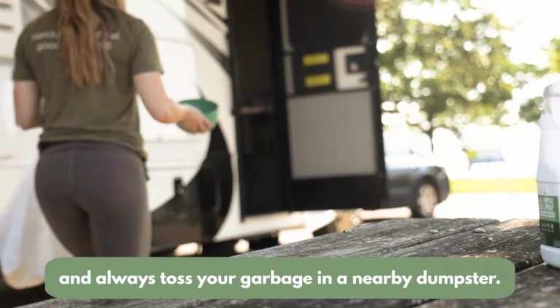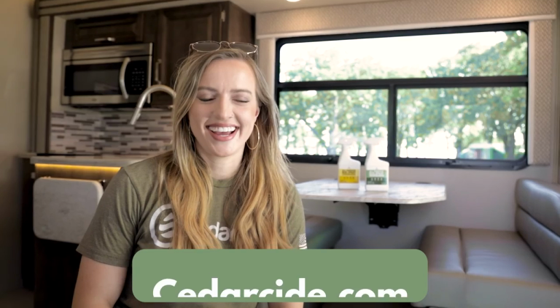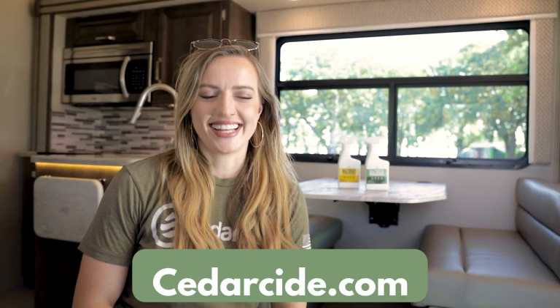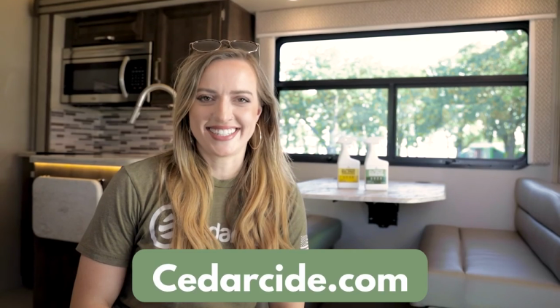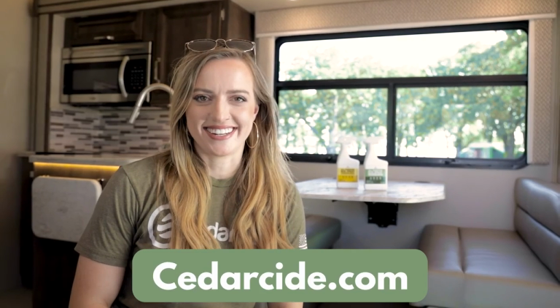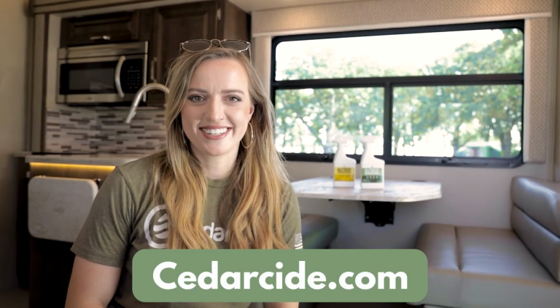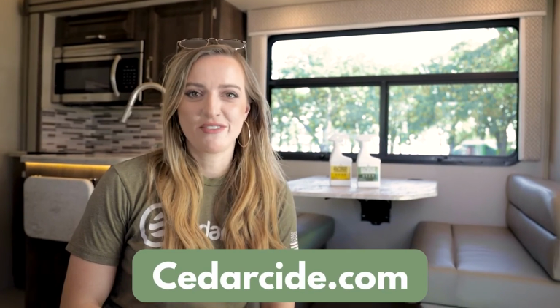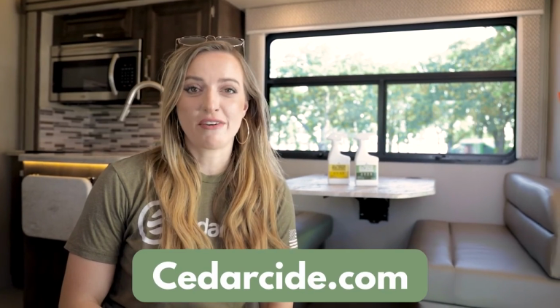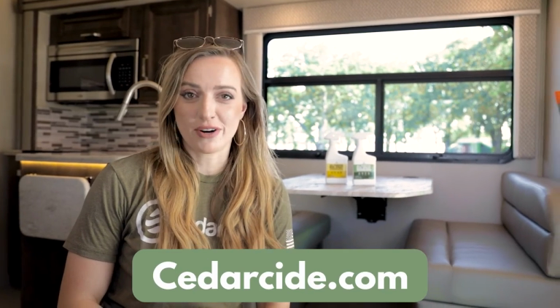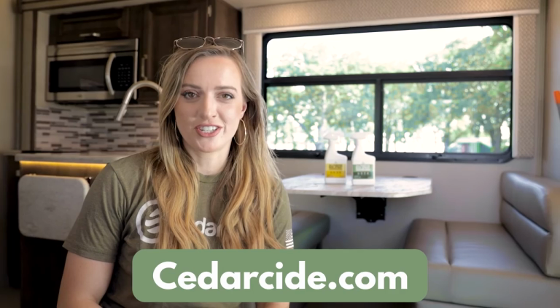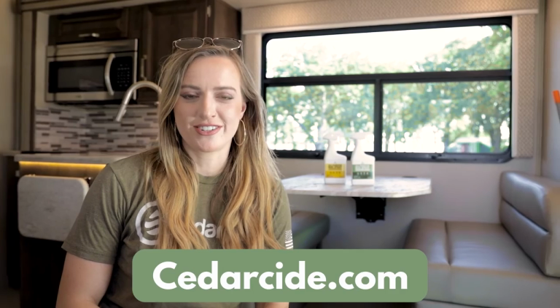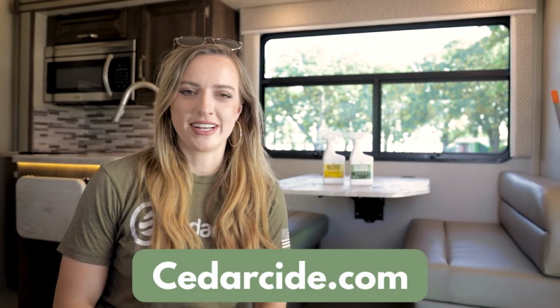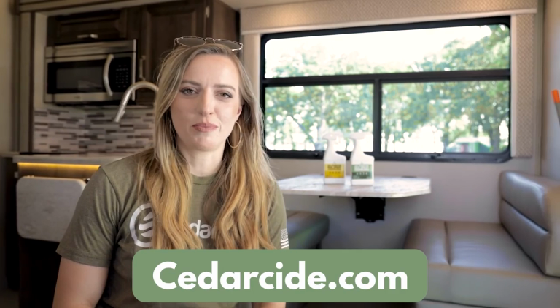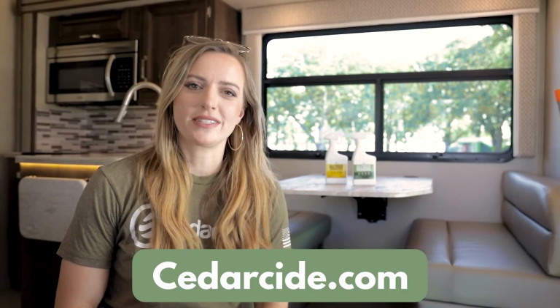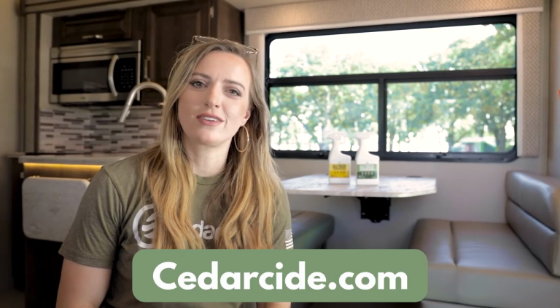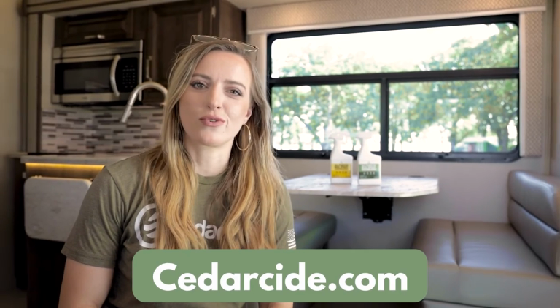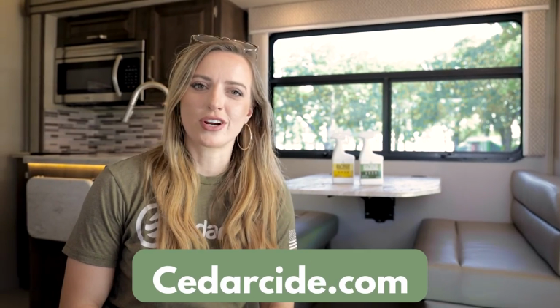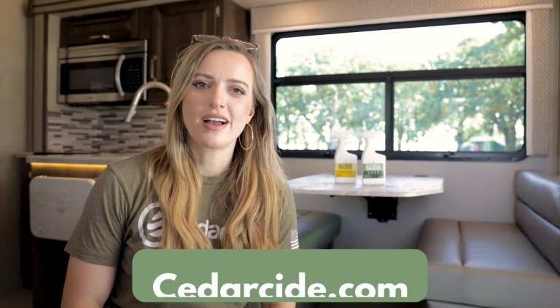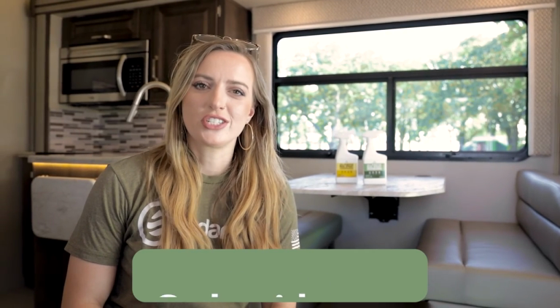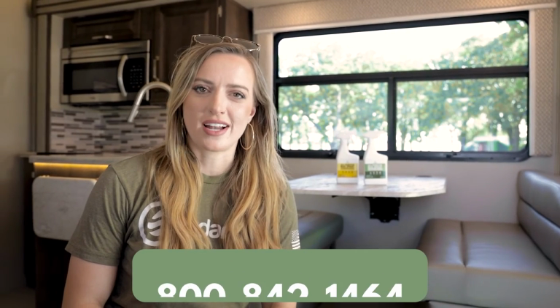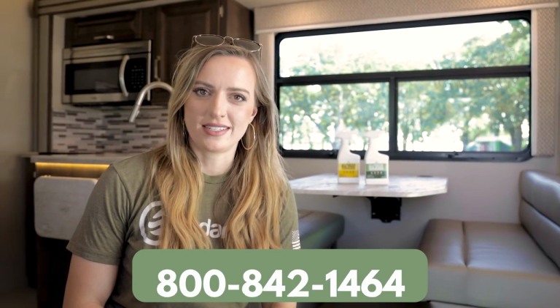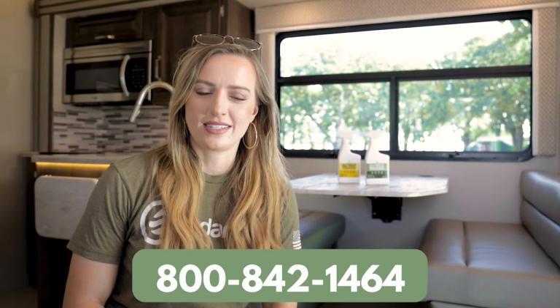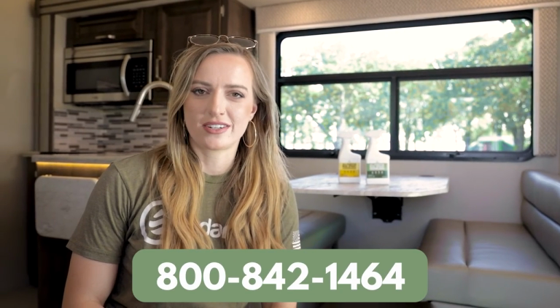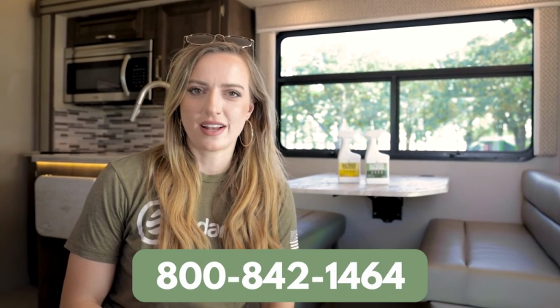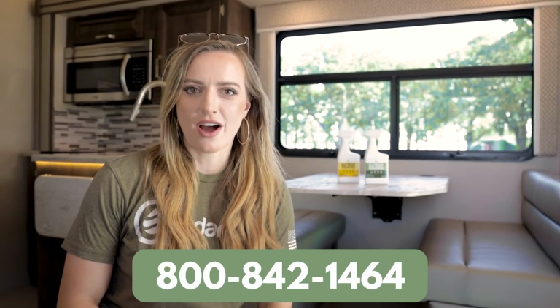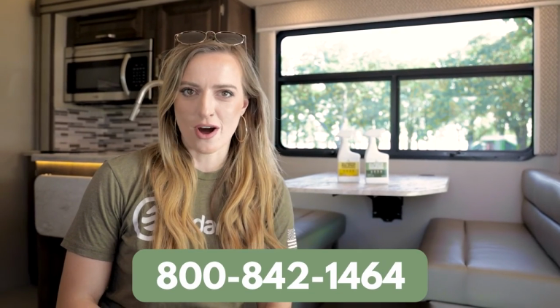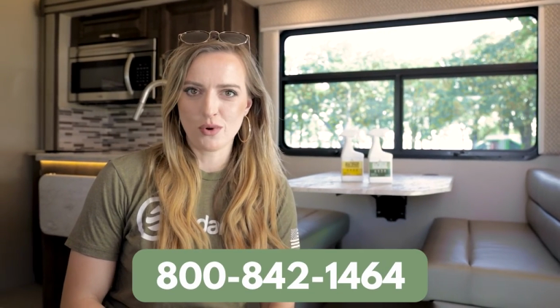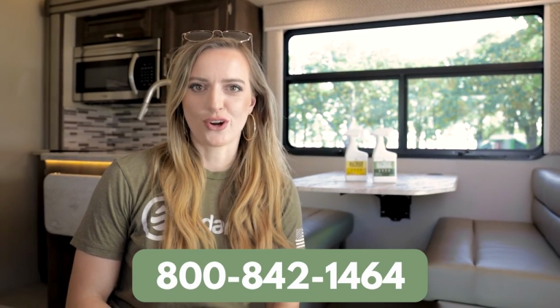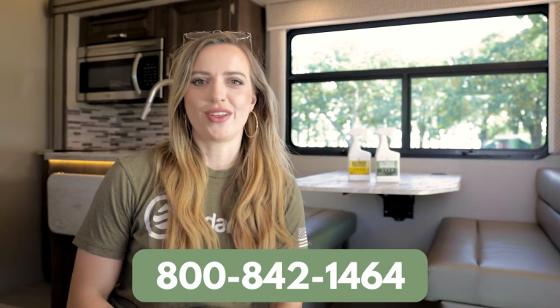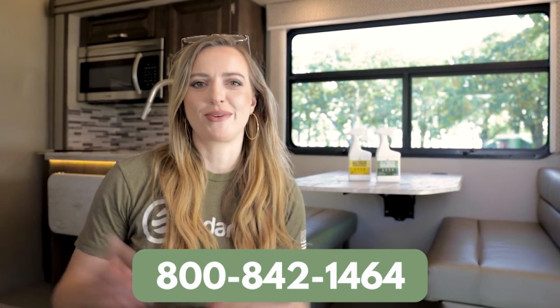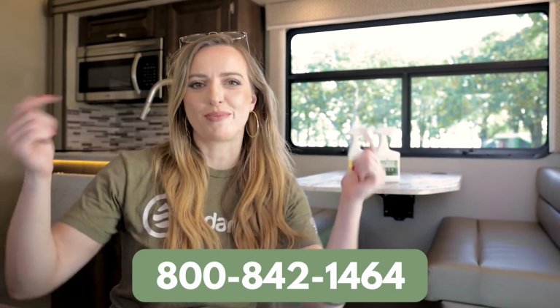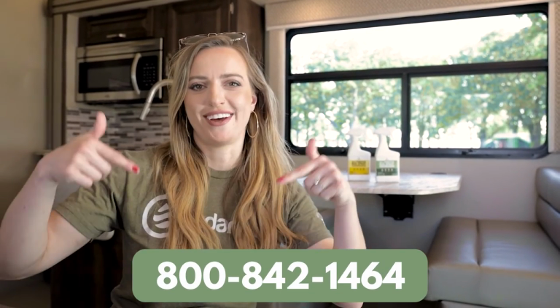And that's it. If you have questions or need help placing an order, chat us at Cedarside.com or call the number below.